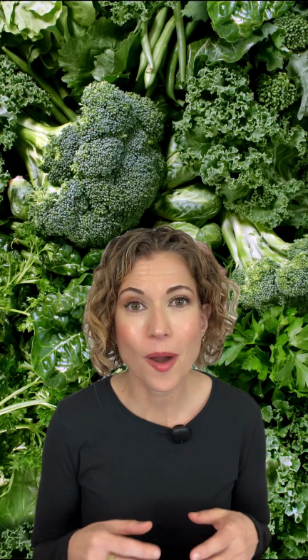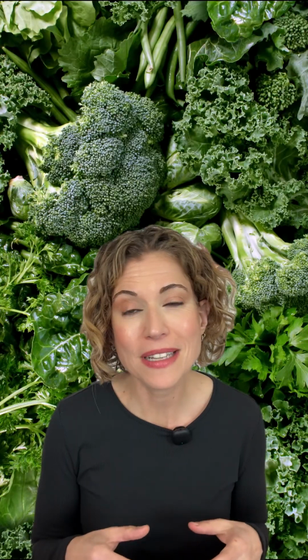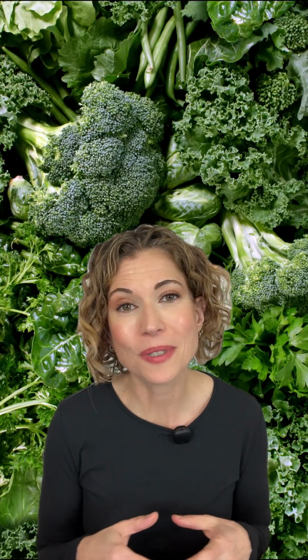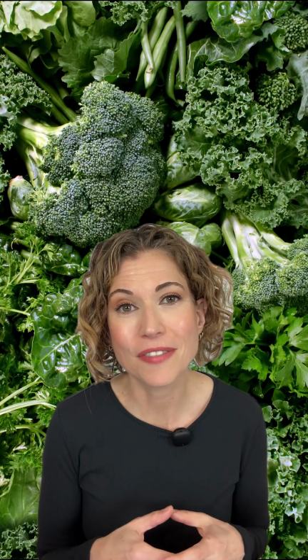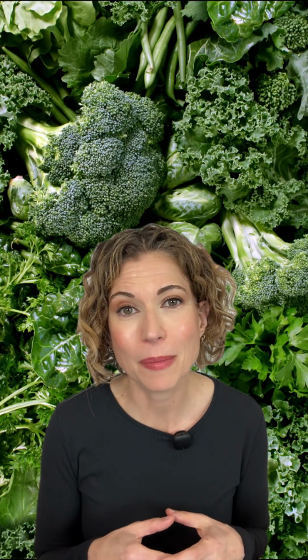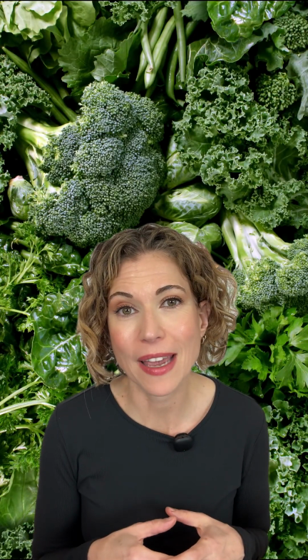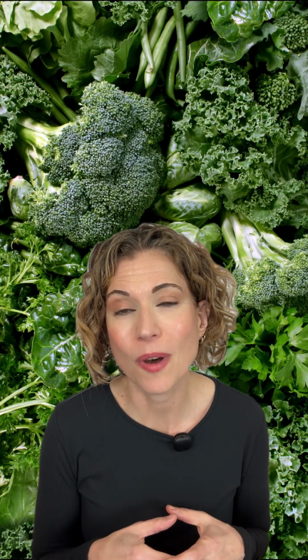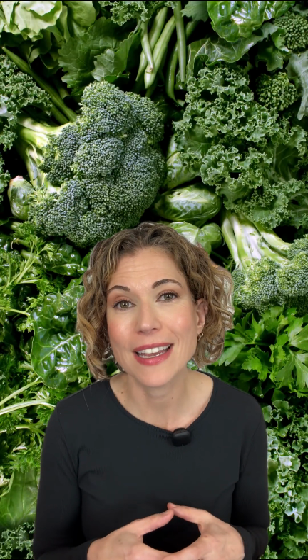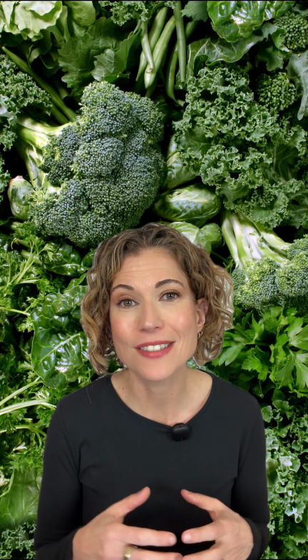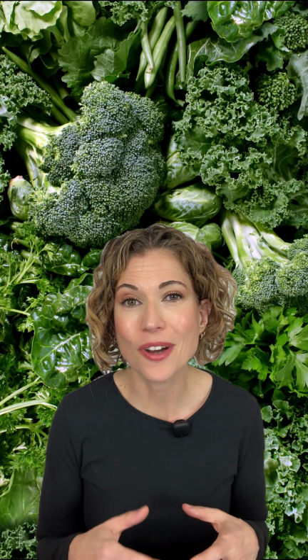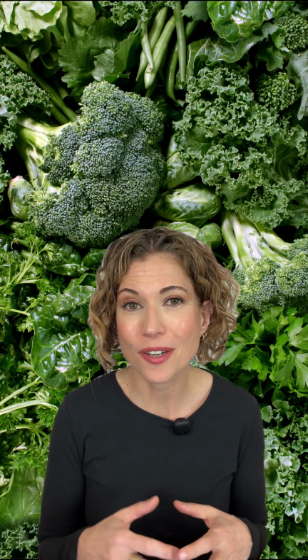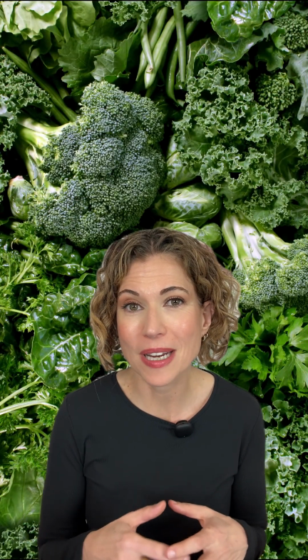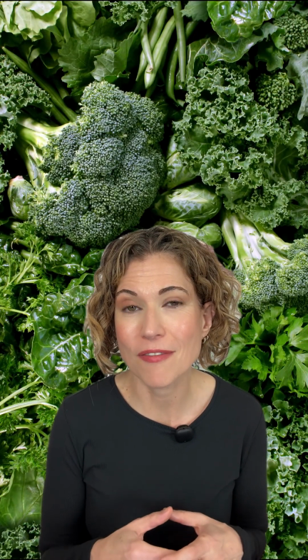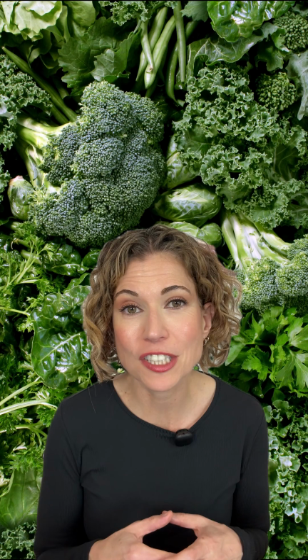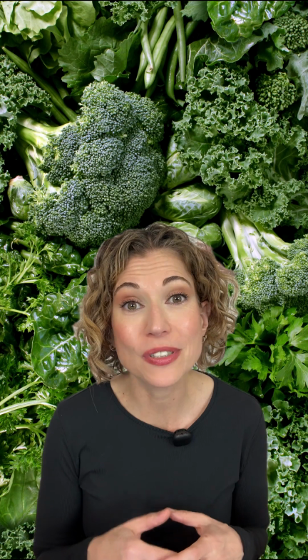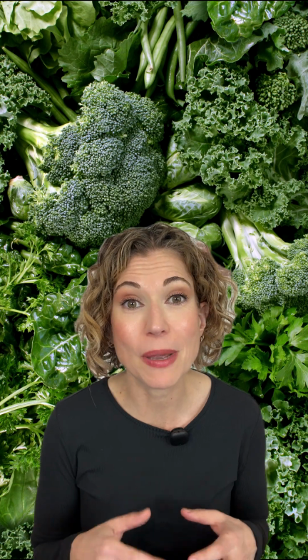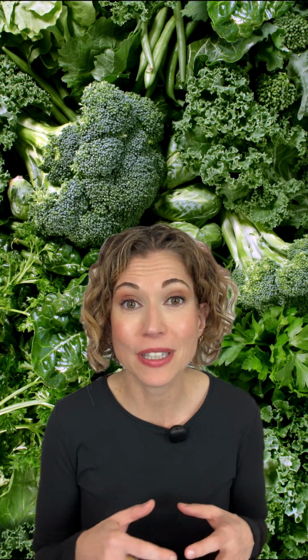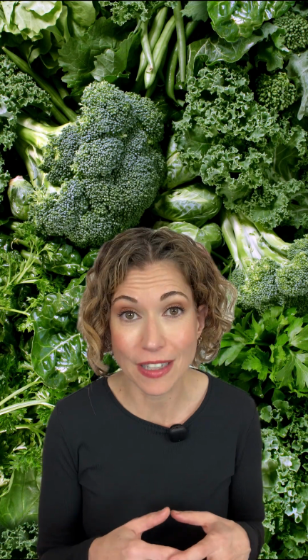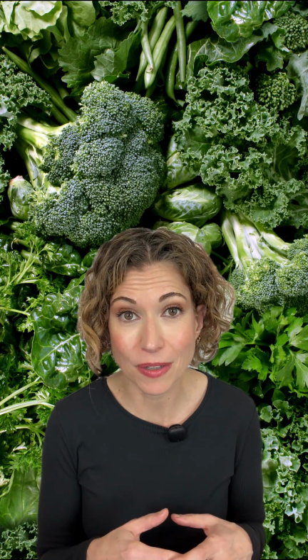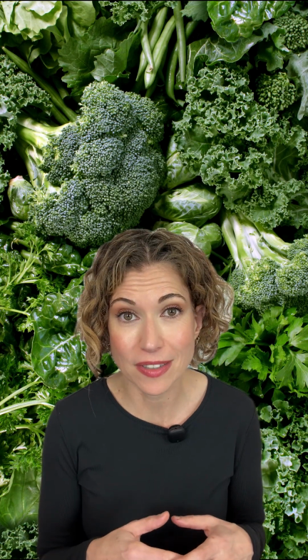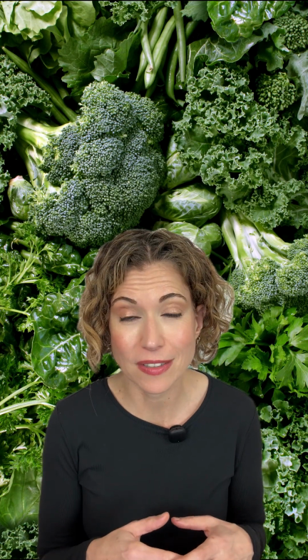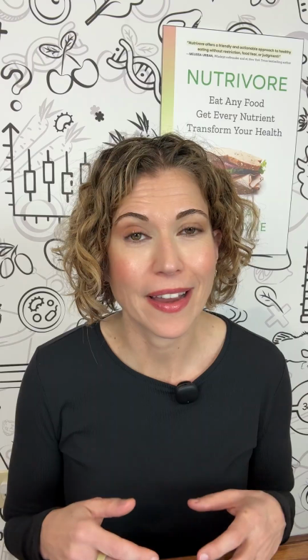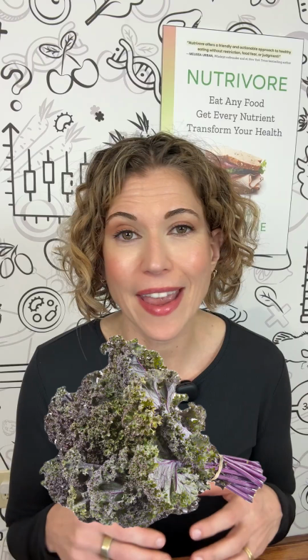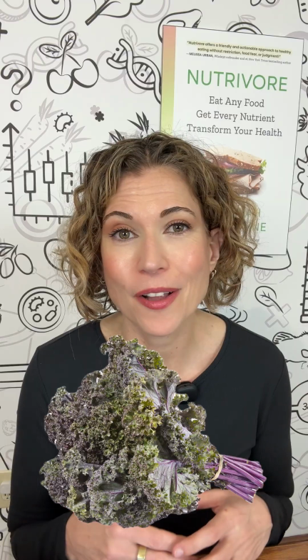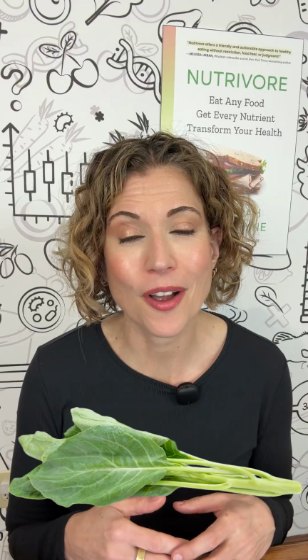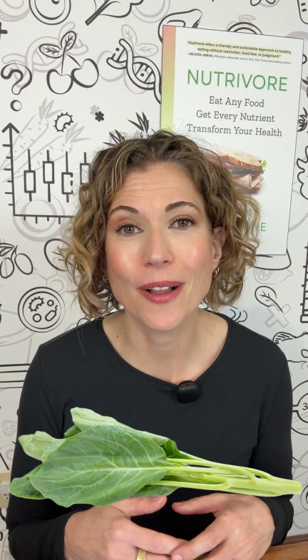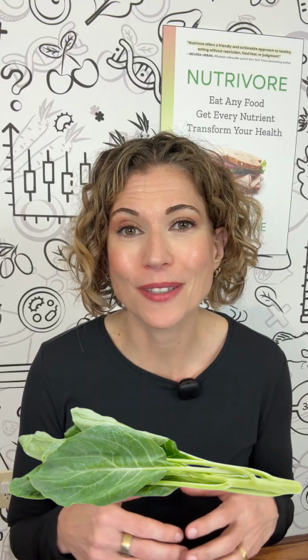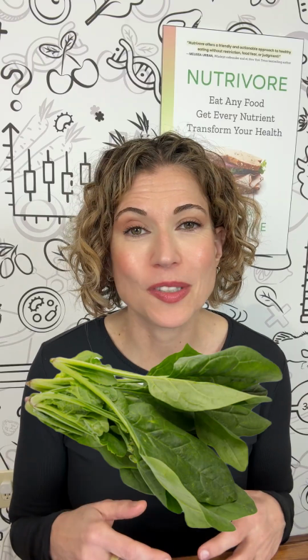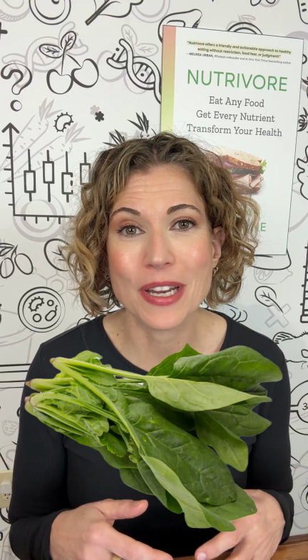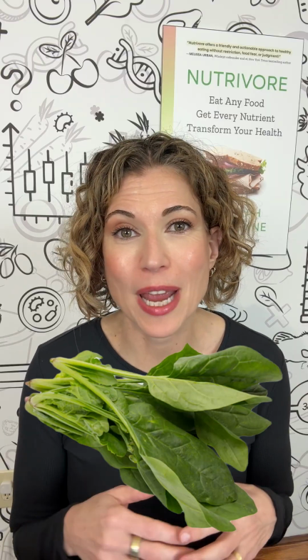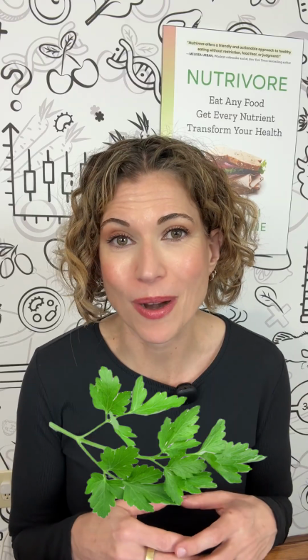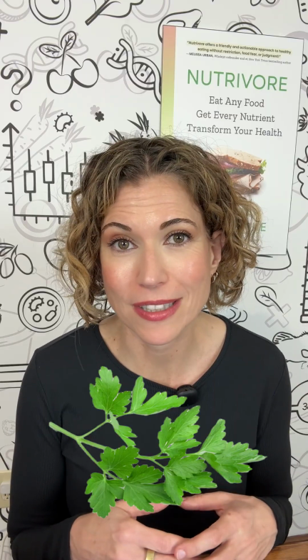Our main source of vitamin K1 is dark green vegetables, especially leafy greens like kale, collards, spinach, and parsley.